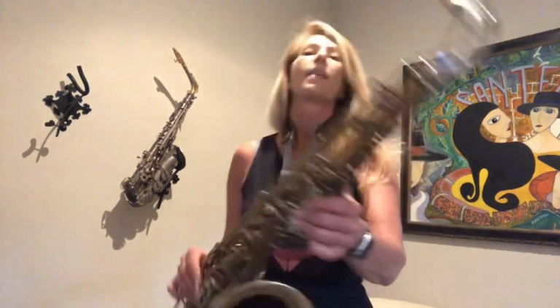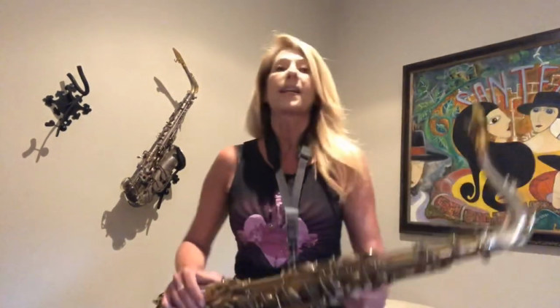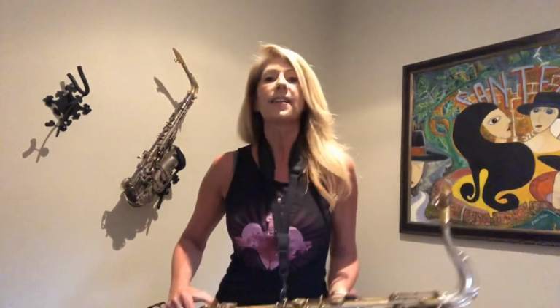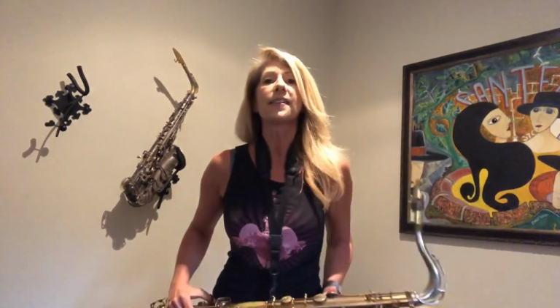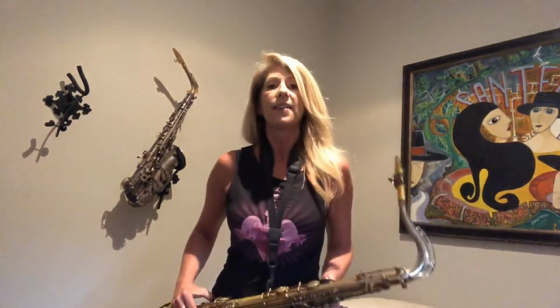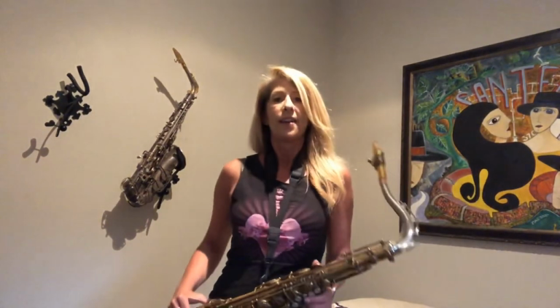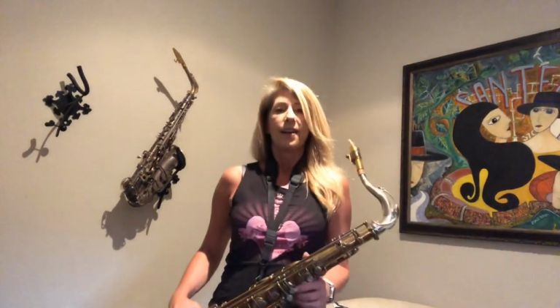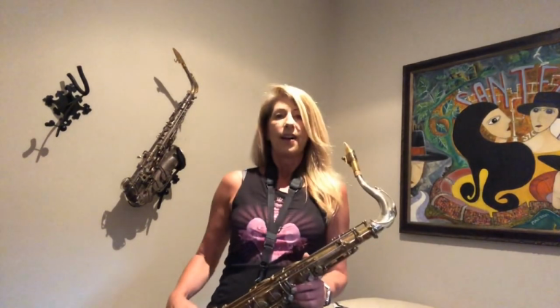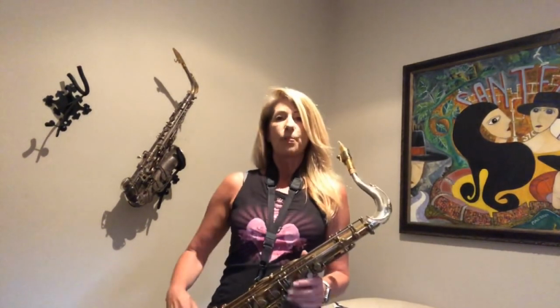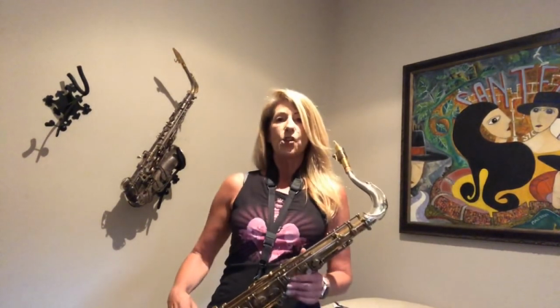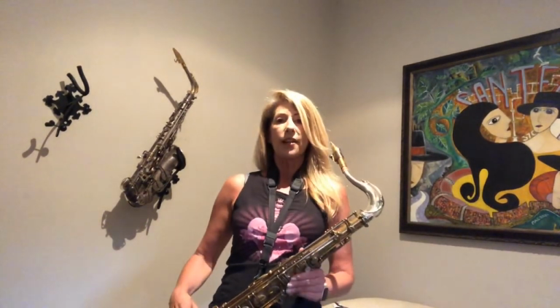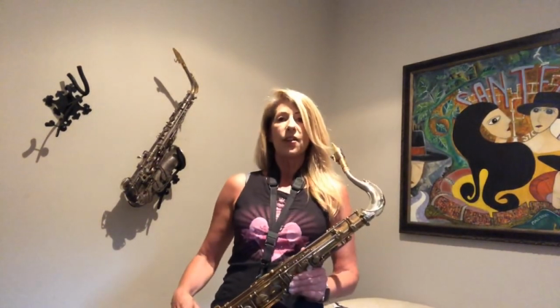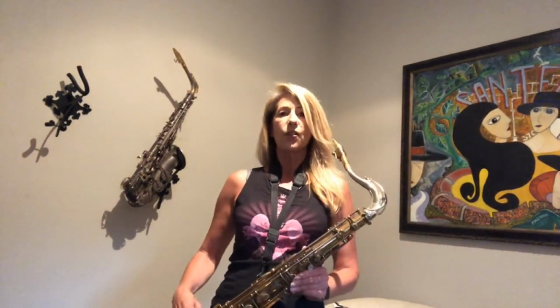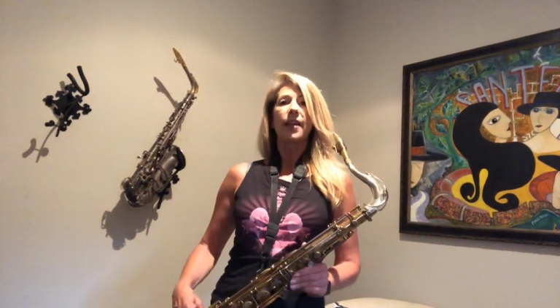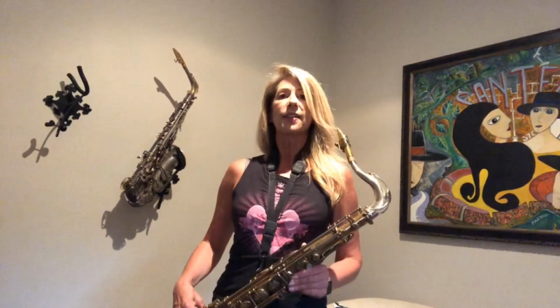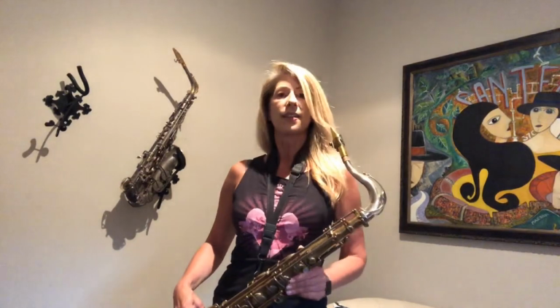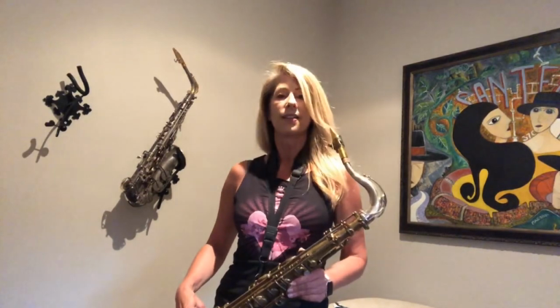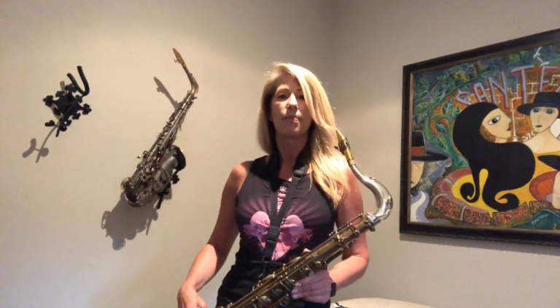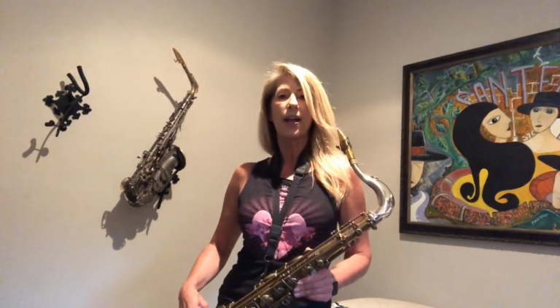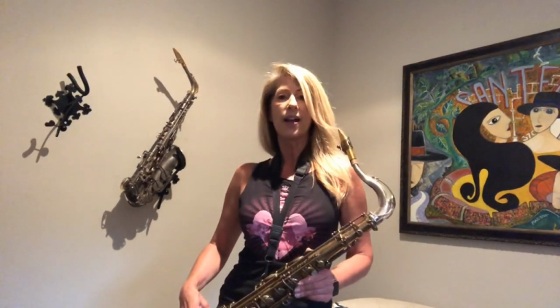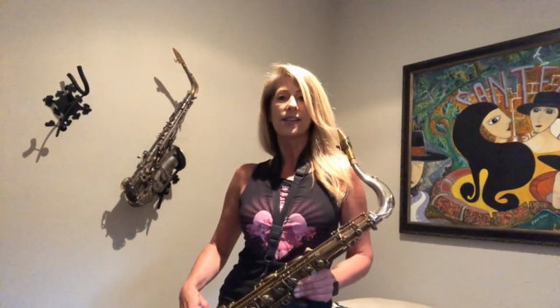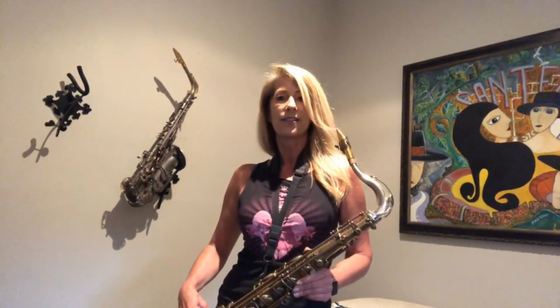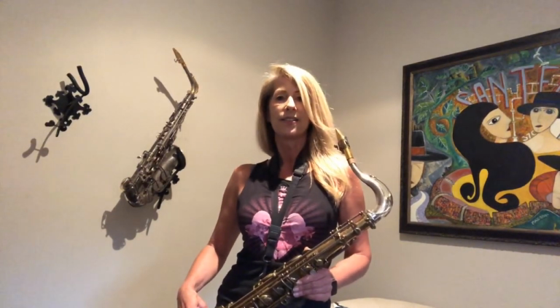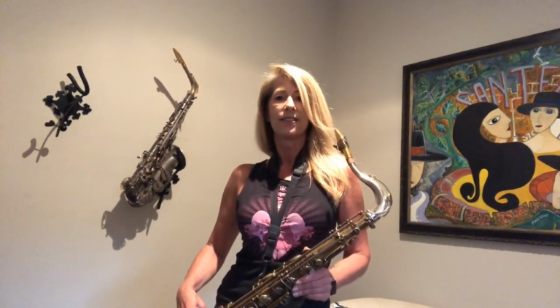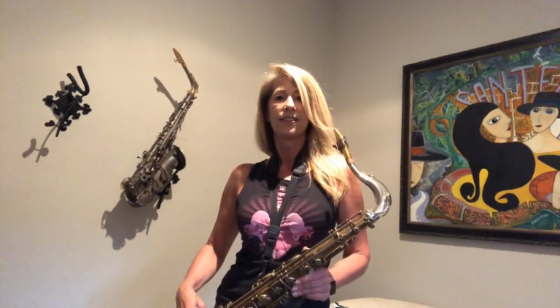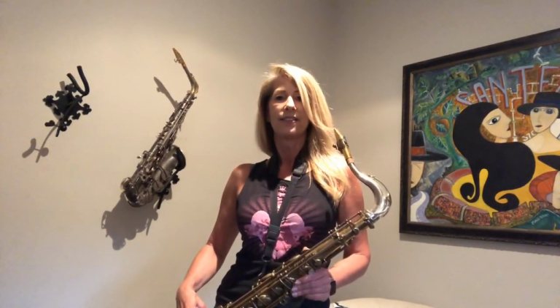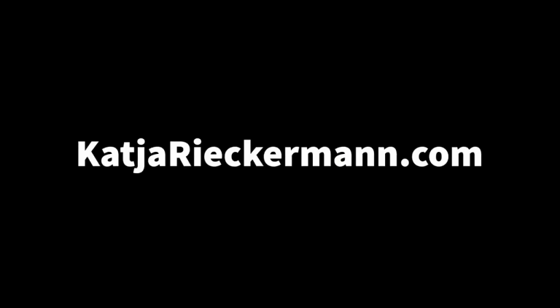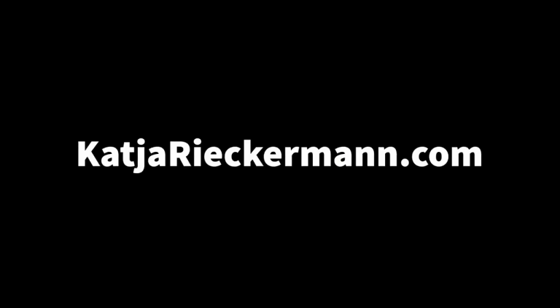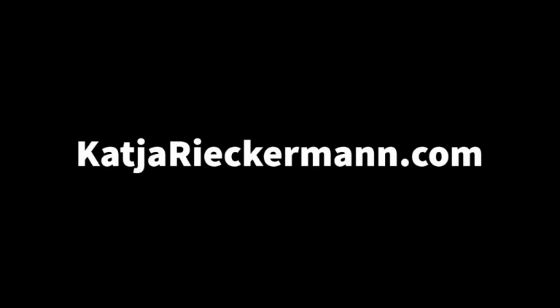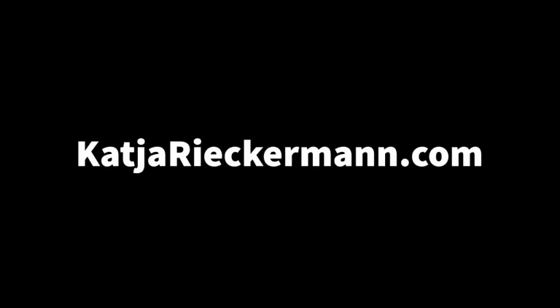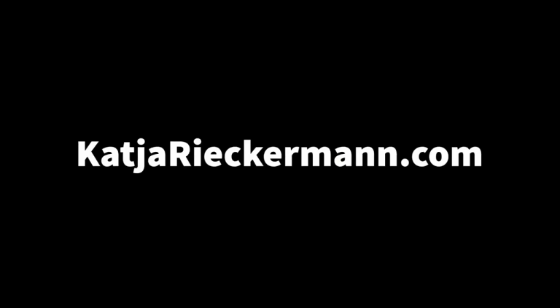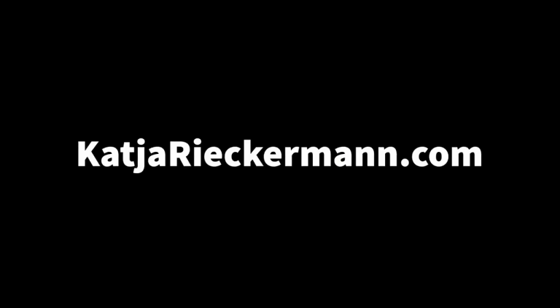That's it! I hope you'll check it out and you like it. Bye guys! Thank you.